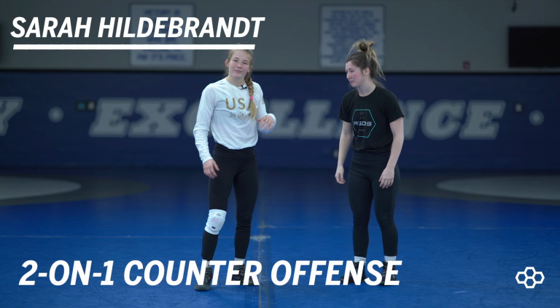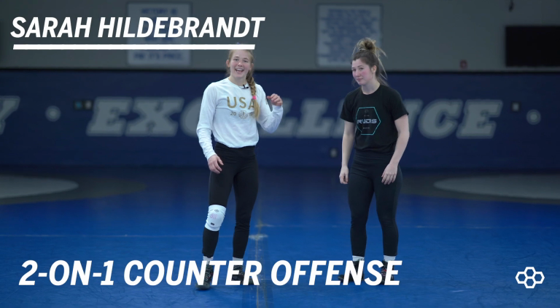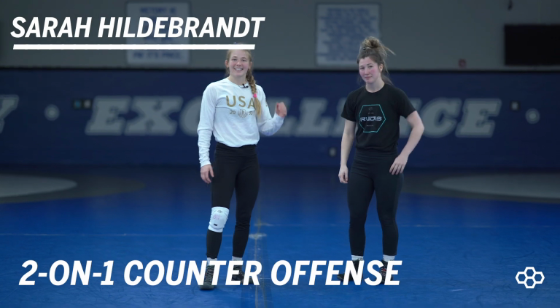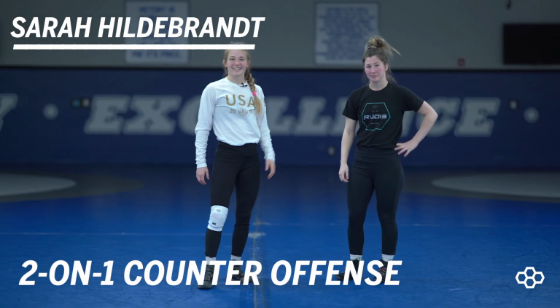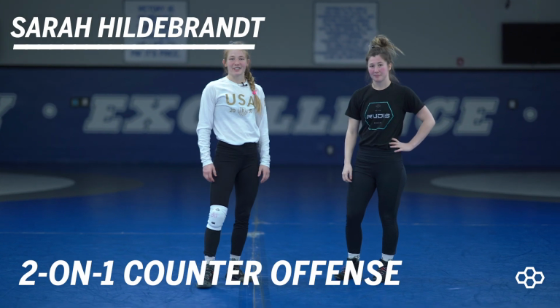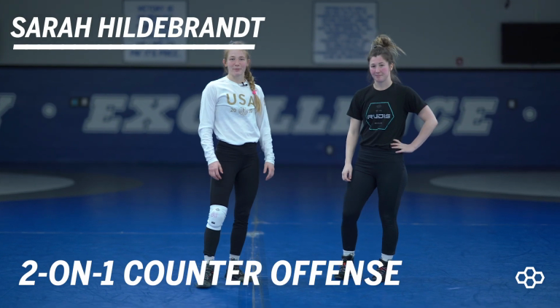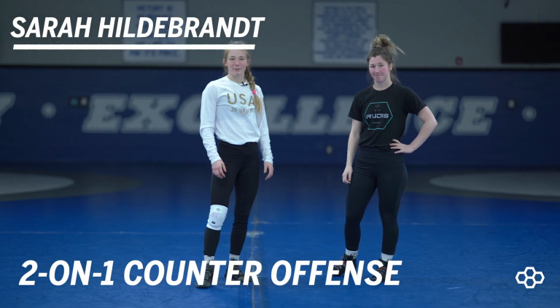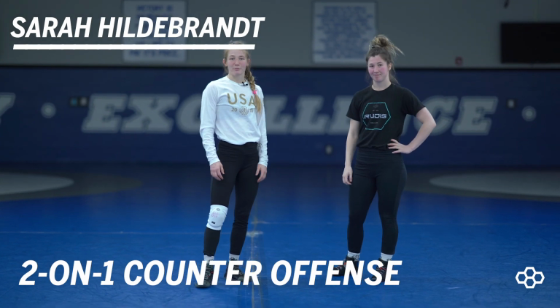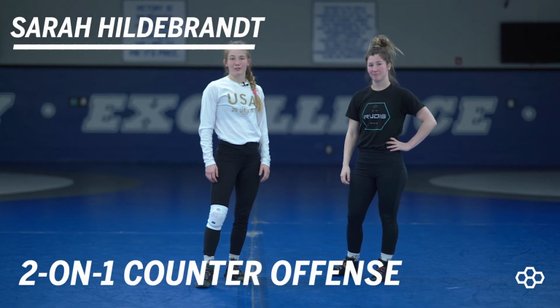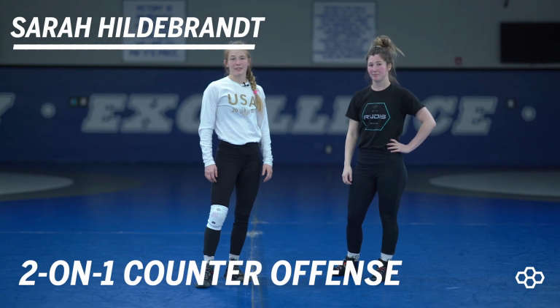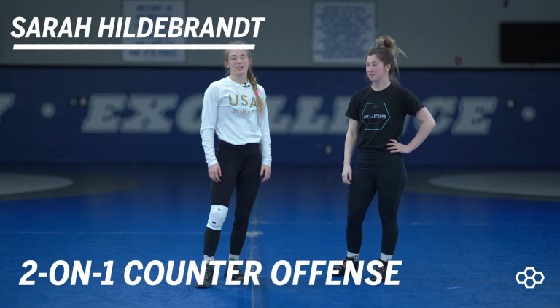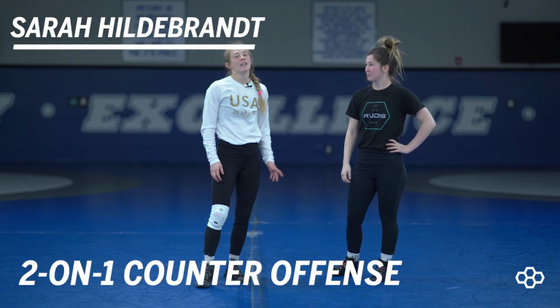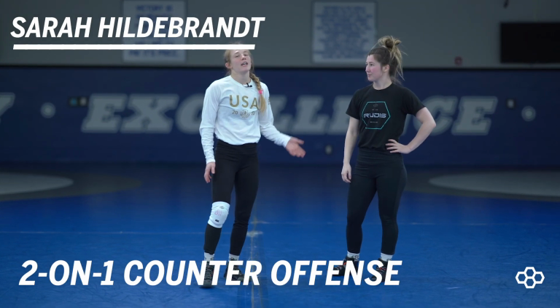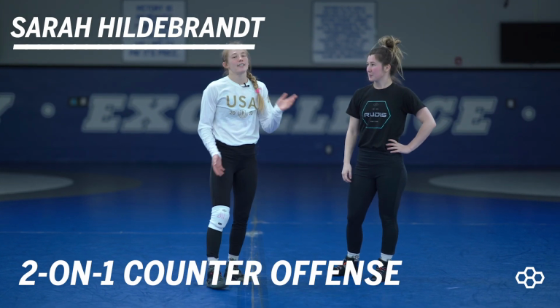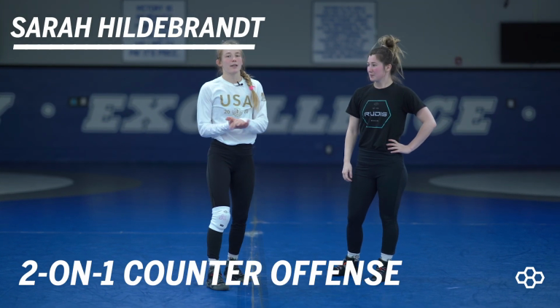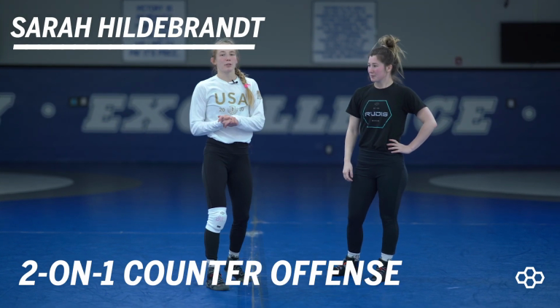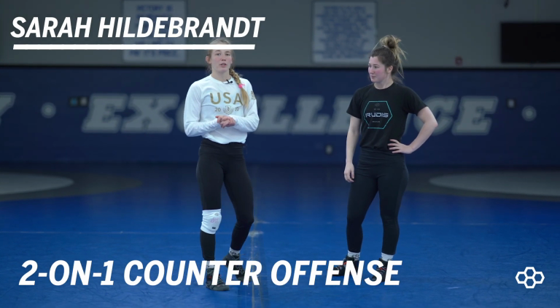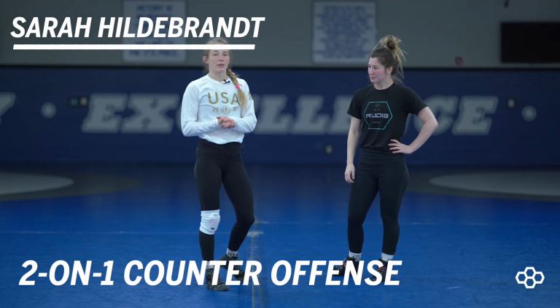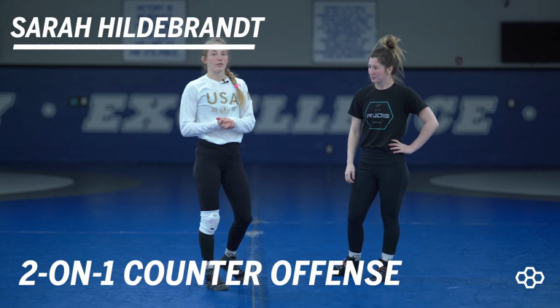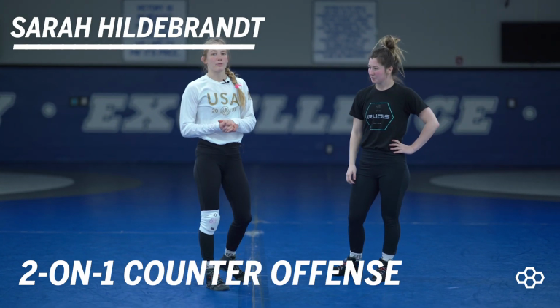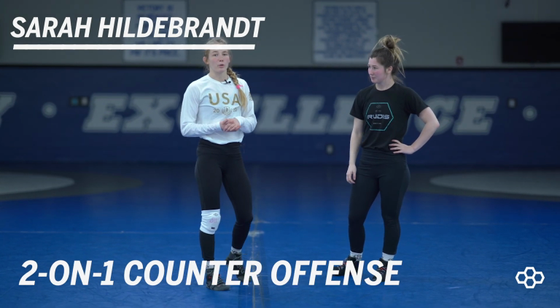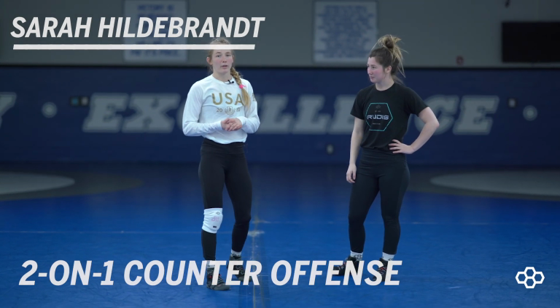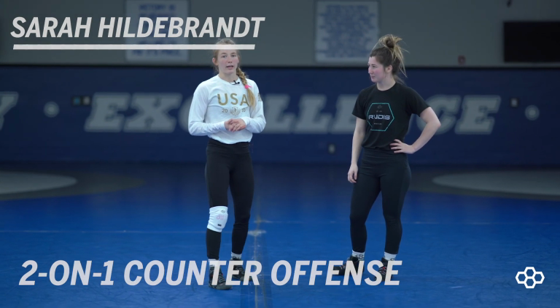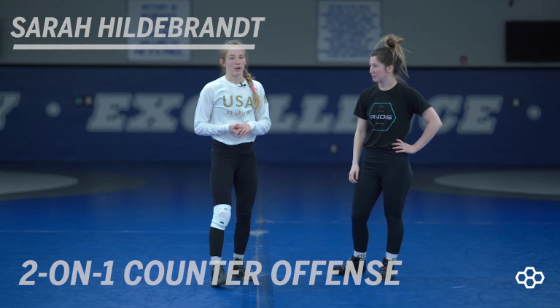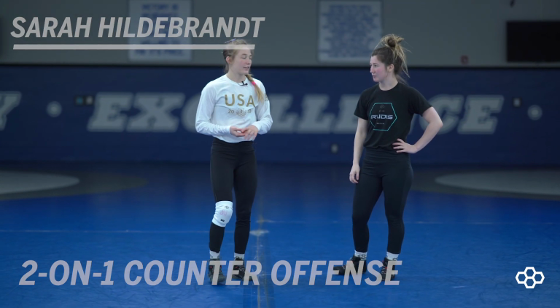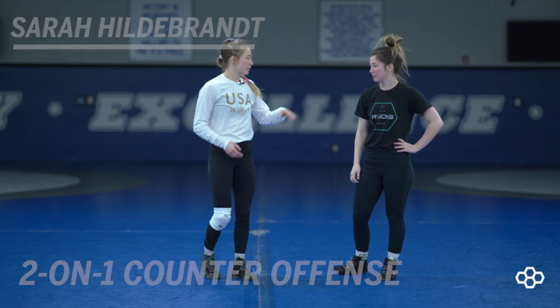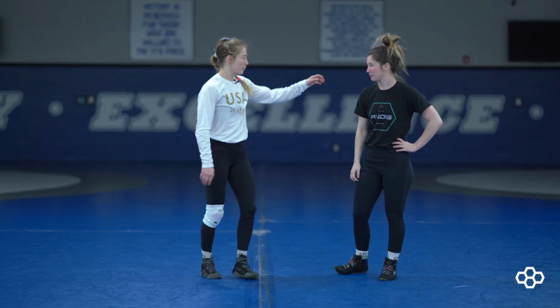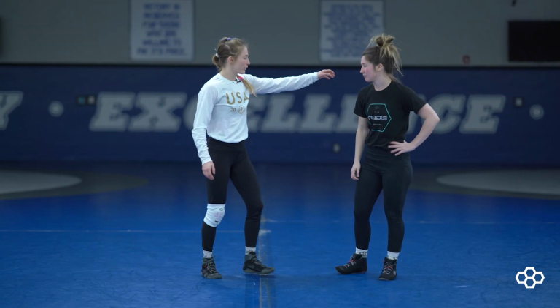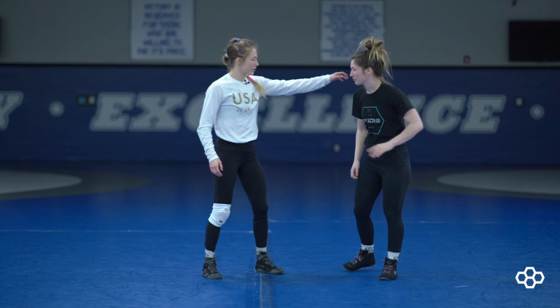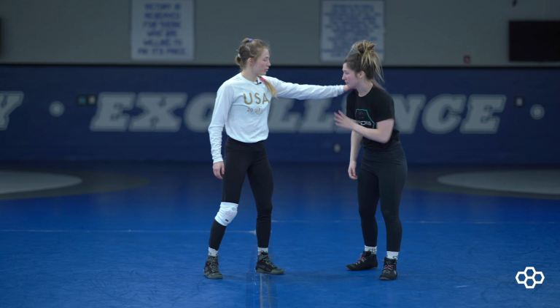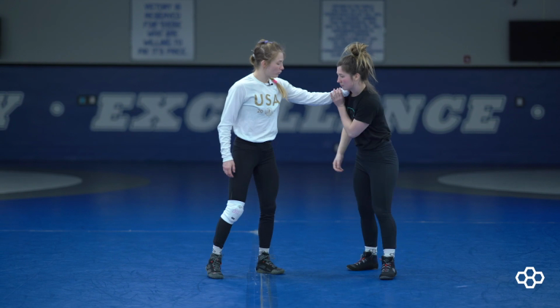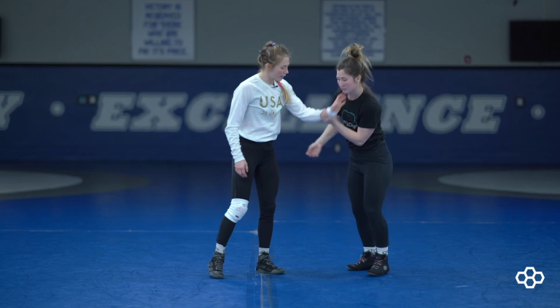Hey, this is Sarah Hildebrandt with Brutus Wrestling, and today I'm going to be going over some two-on-one counter offense. So your opponent has a two-on-one.